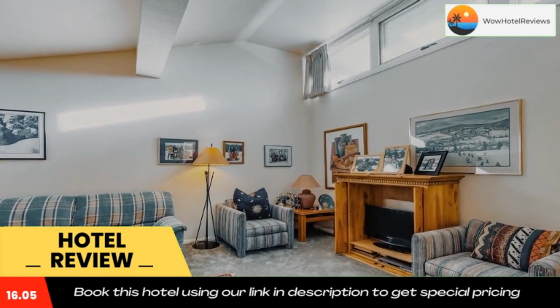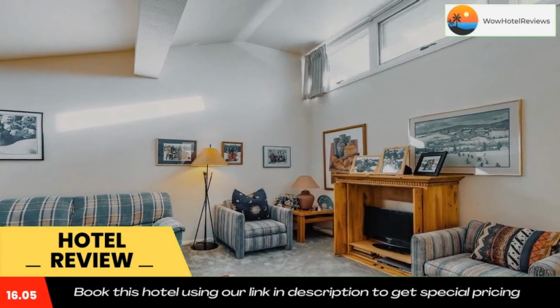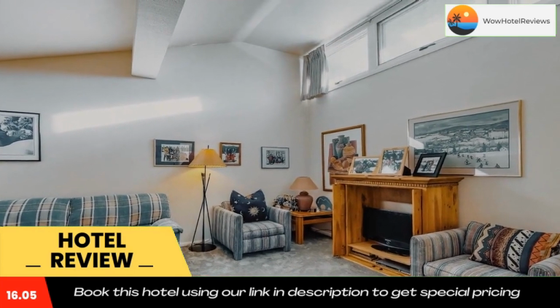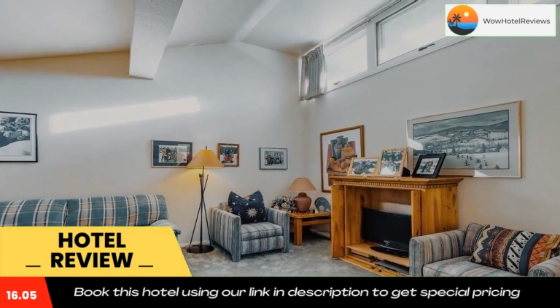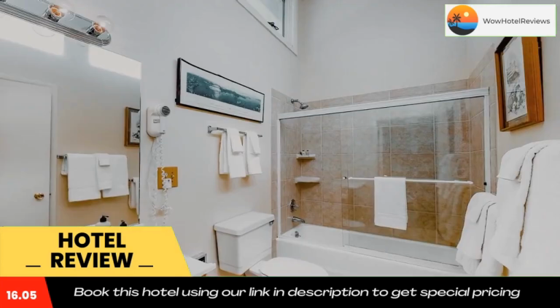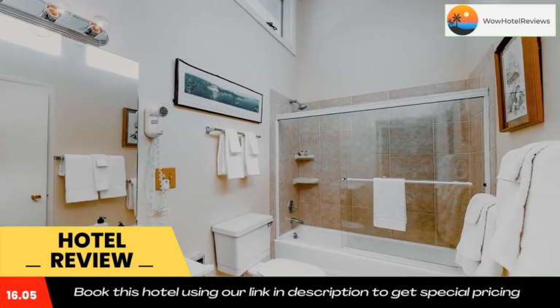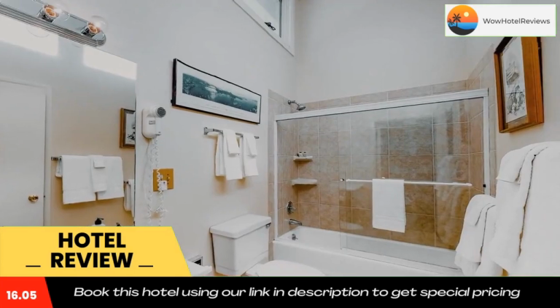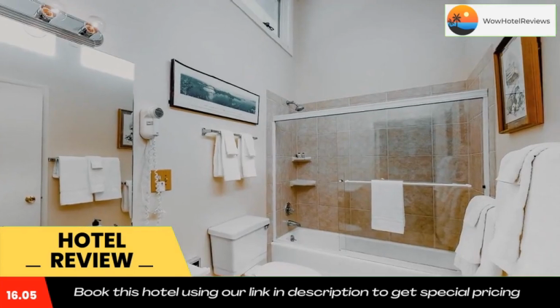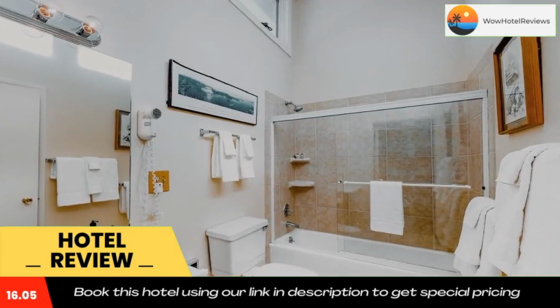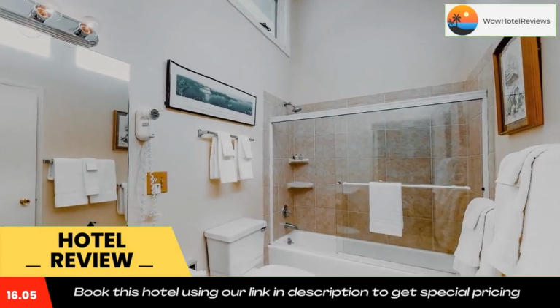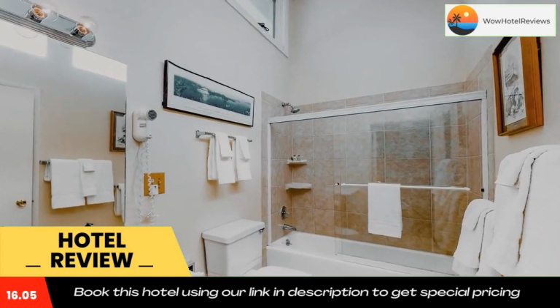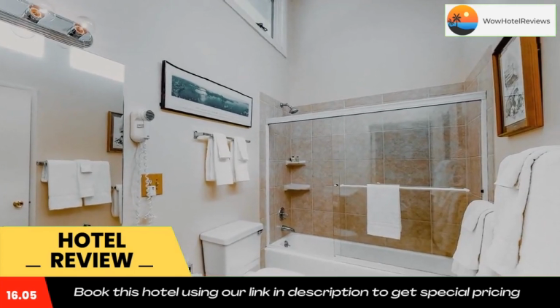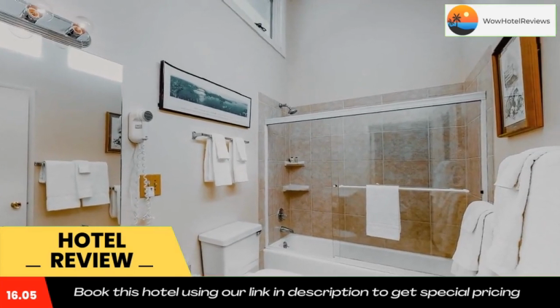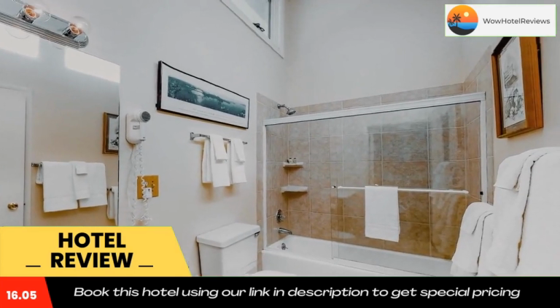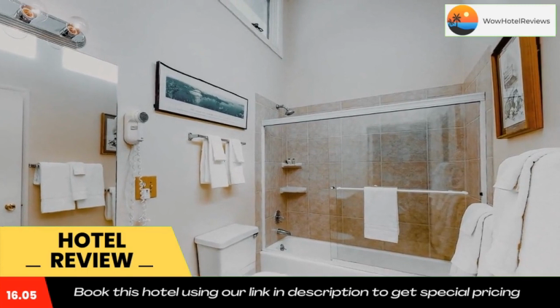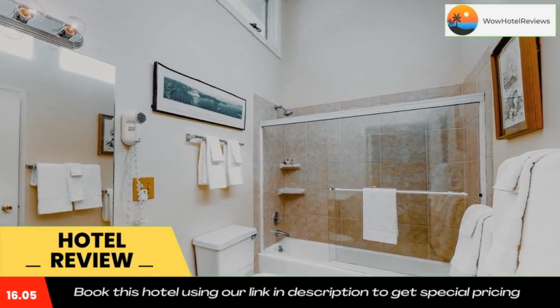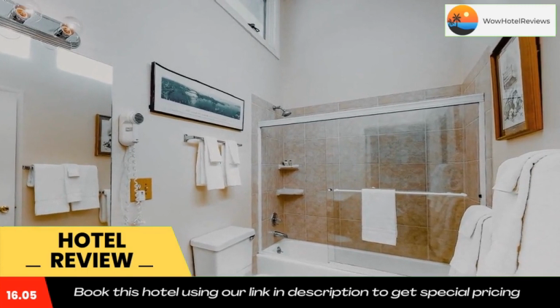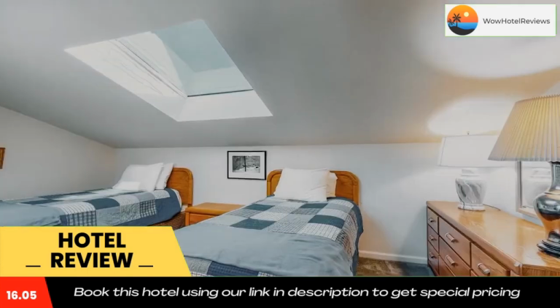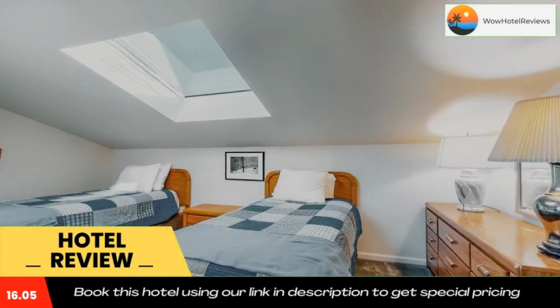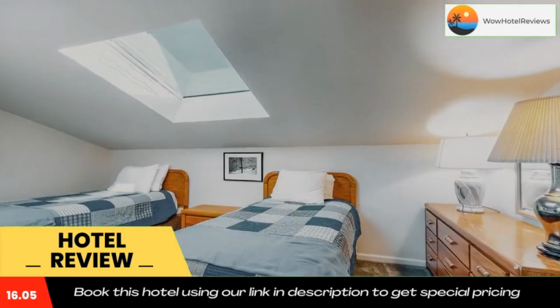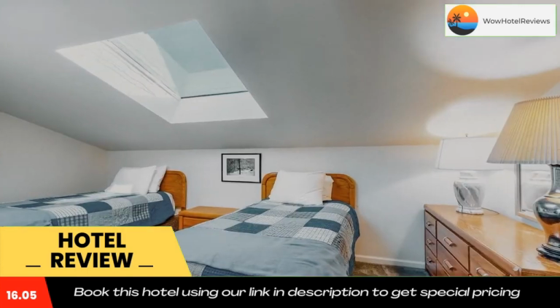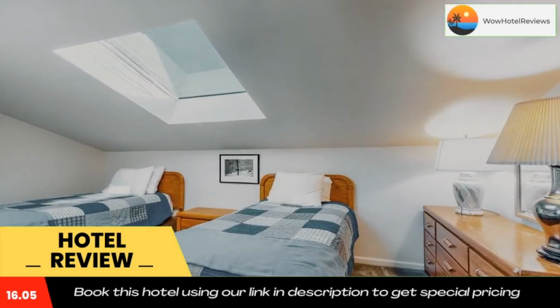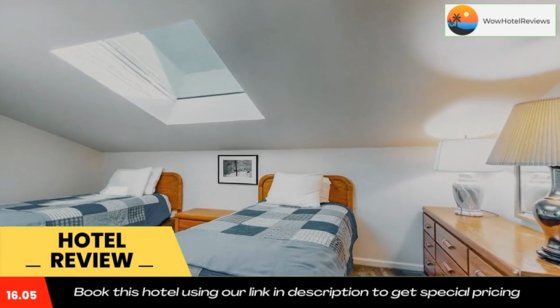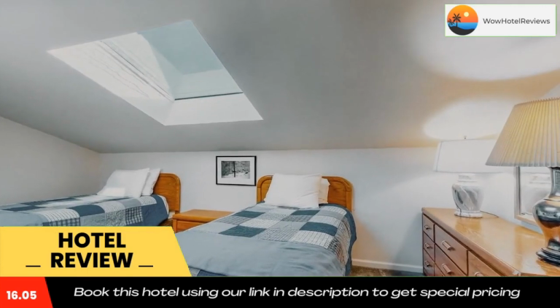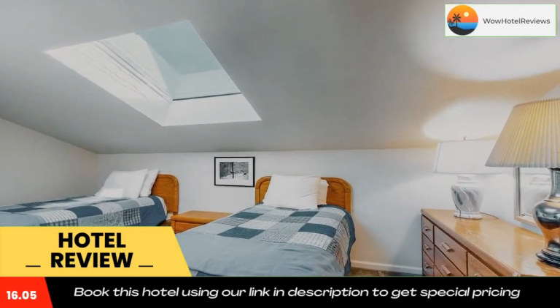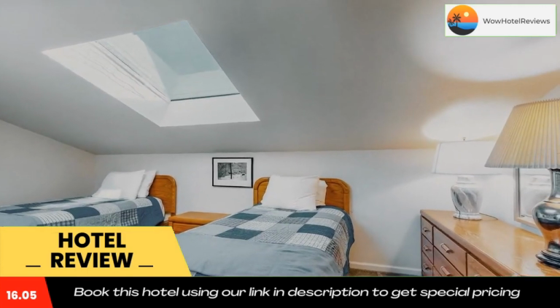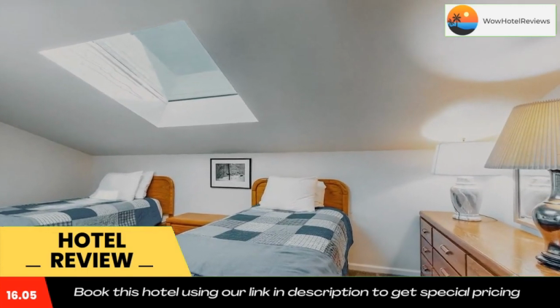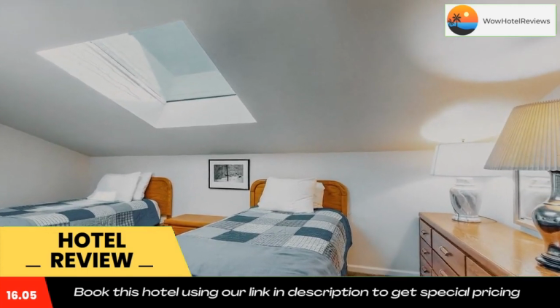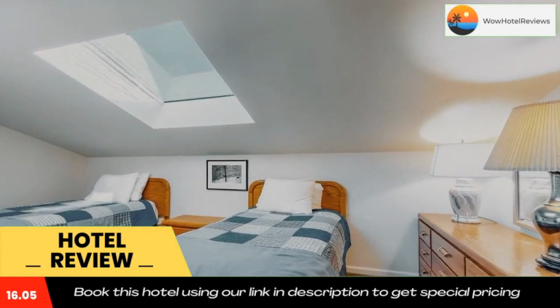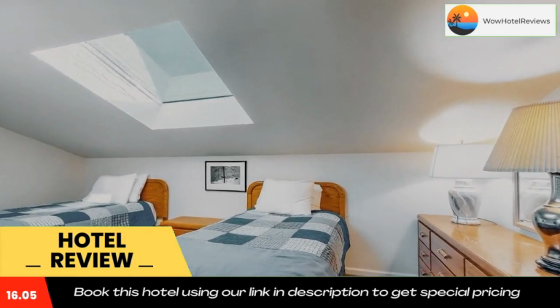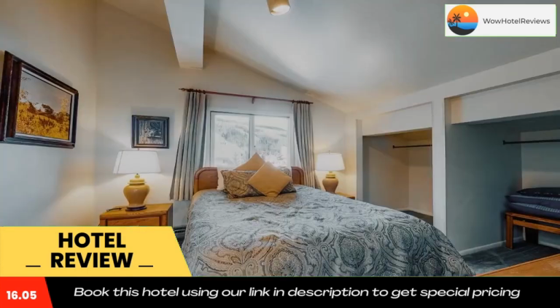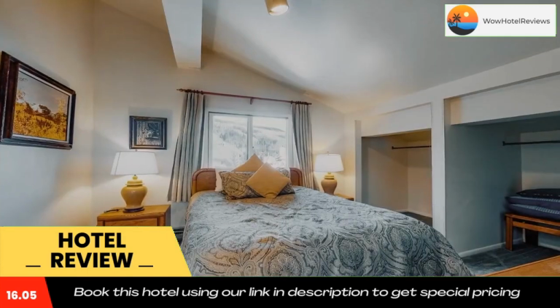At Lionshead Luxury, each room is equipped with bed linen and towels. Use our link in the description to get a special discount on this hotel. Don't forget to like and subscribe to our channel.